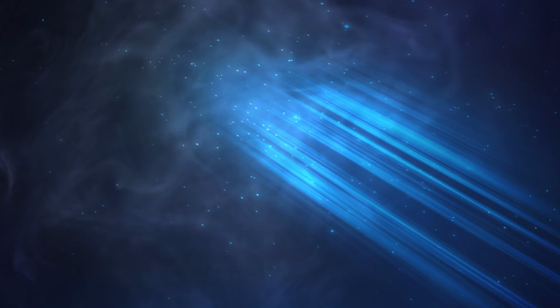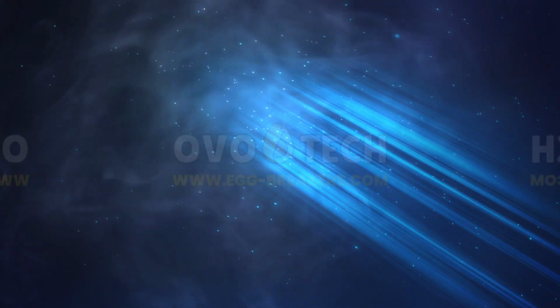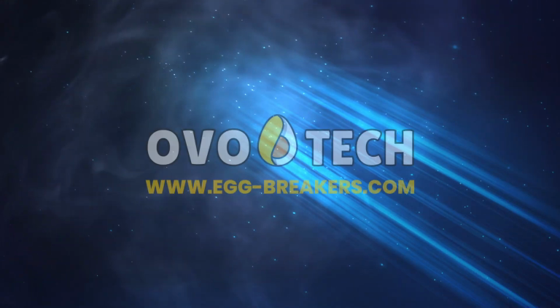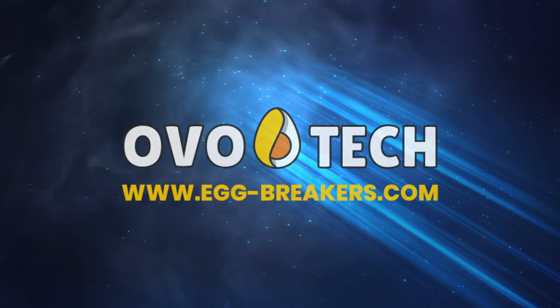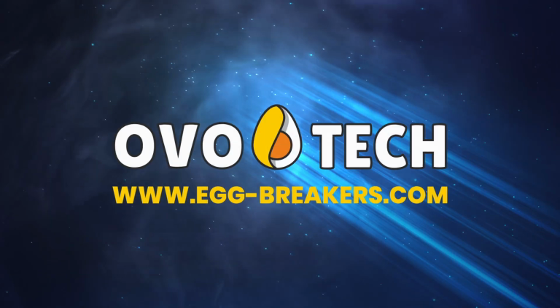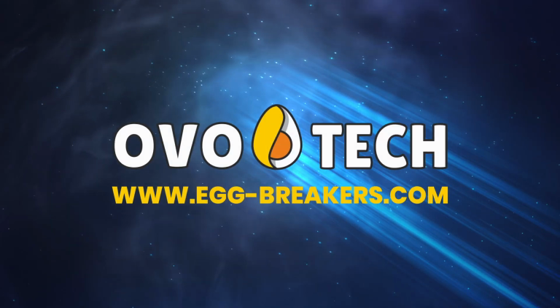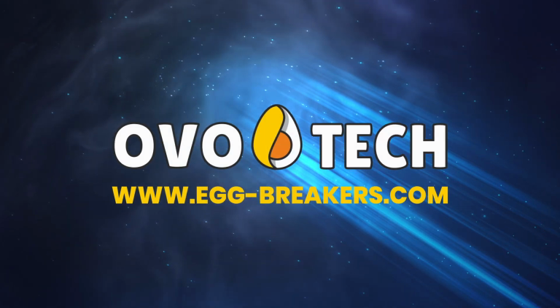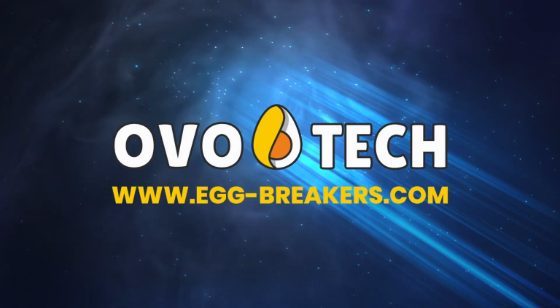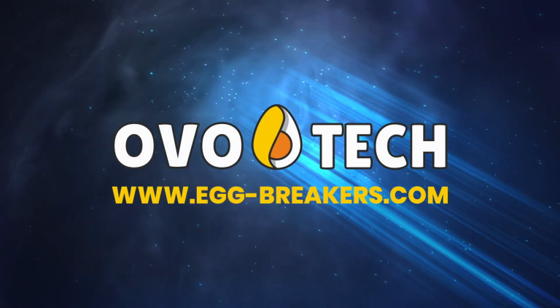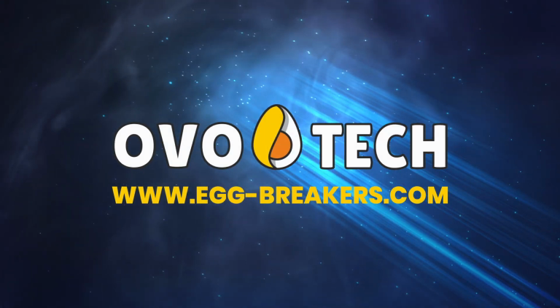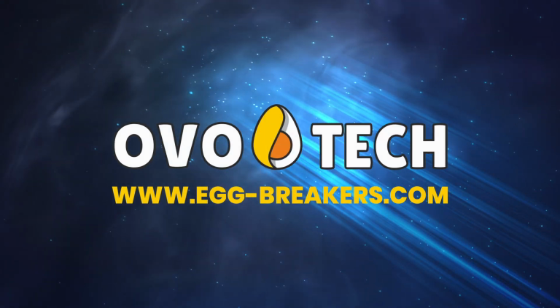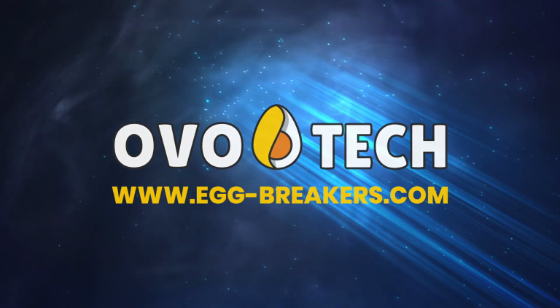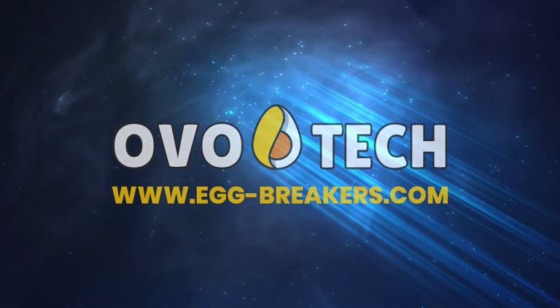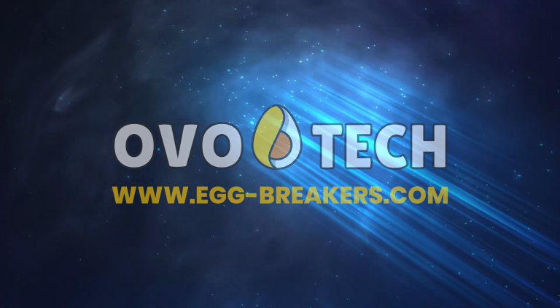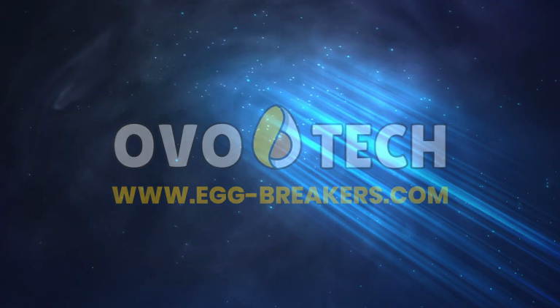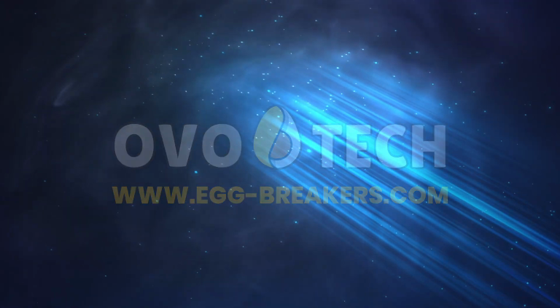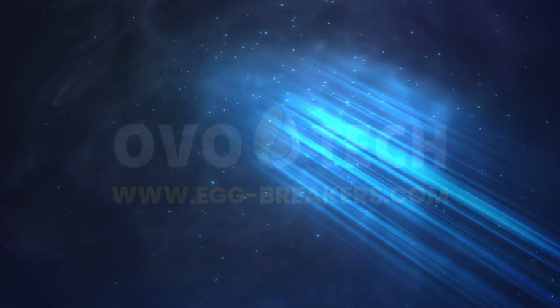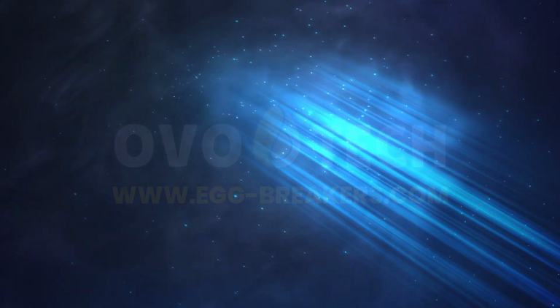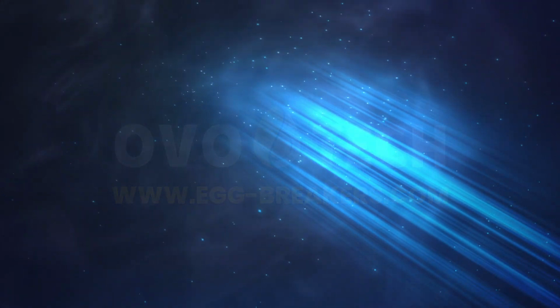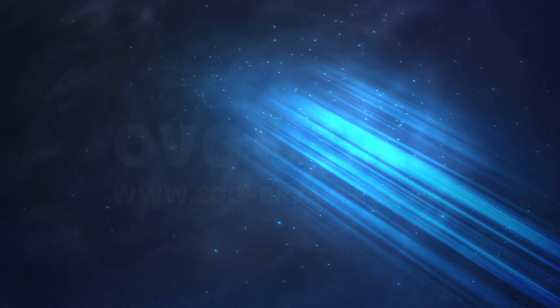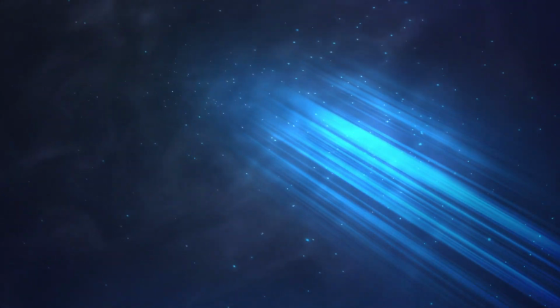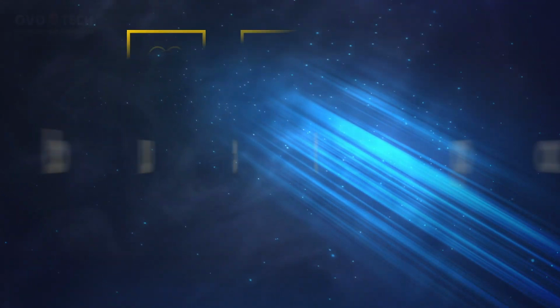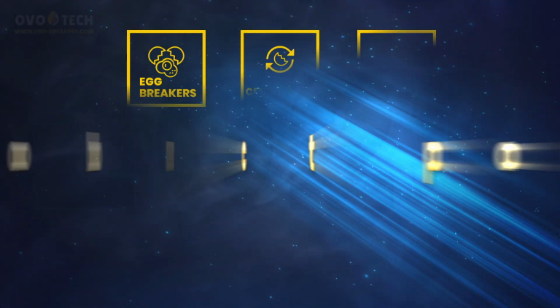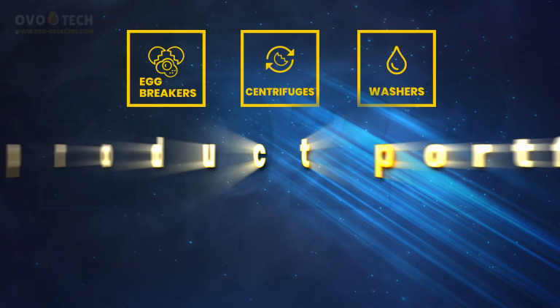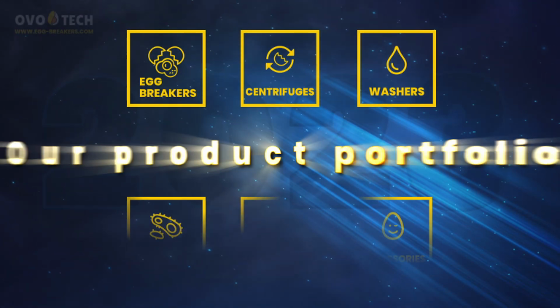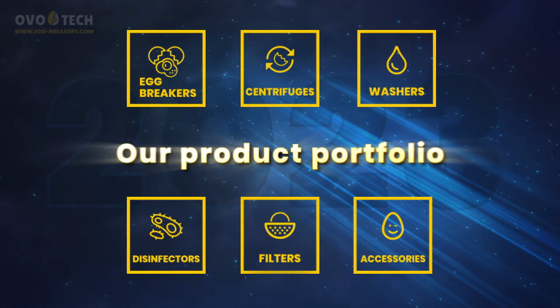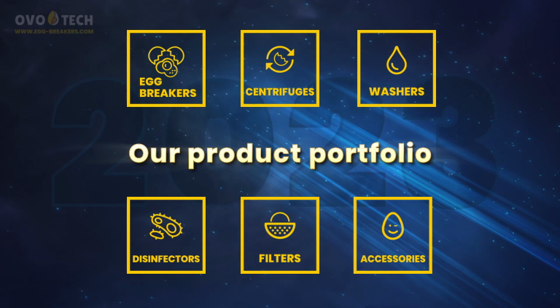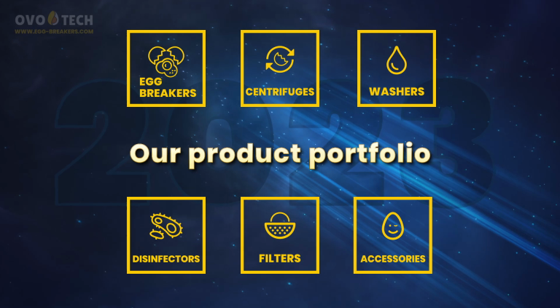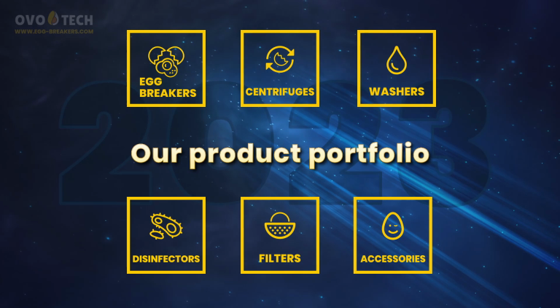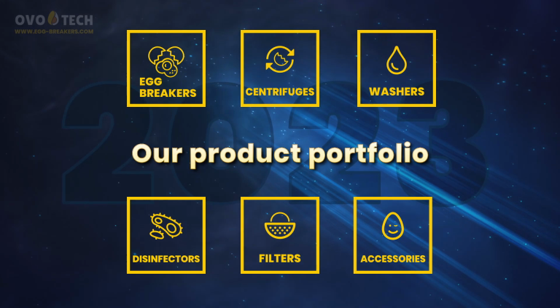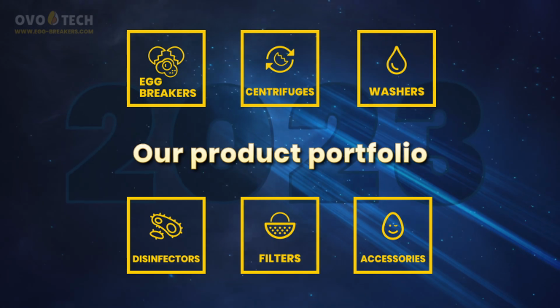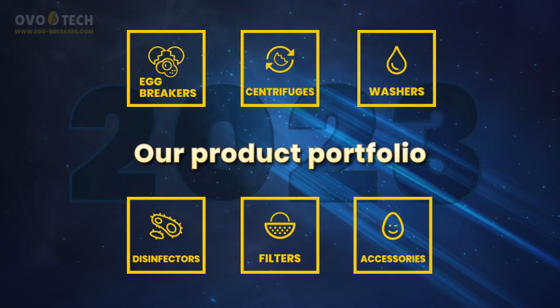OVO-TECH. Egg processing machines. Our product portfolio.